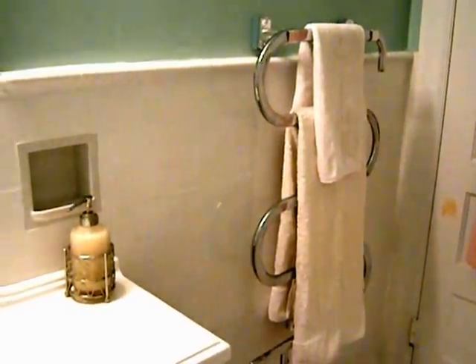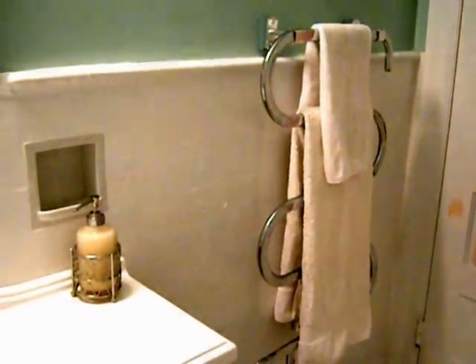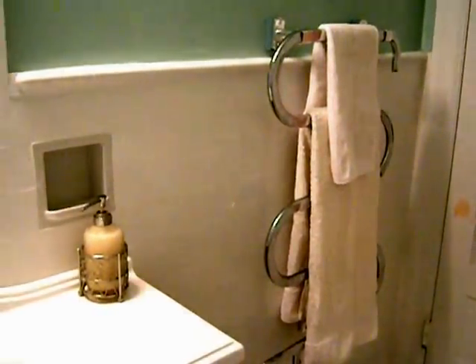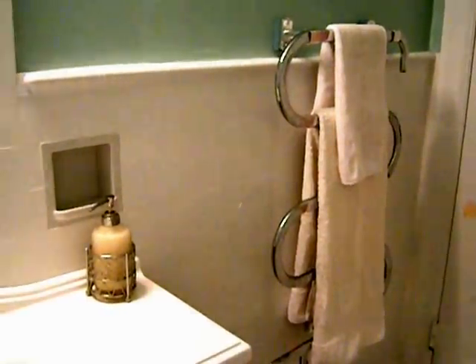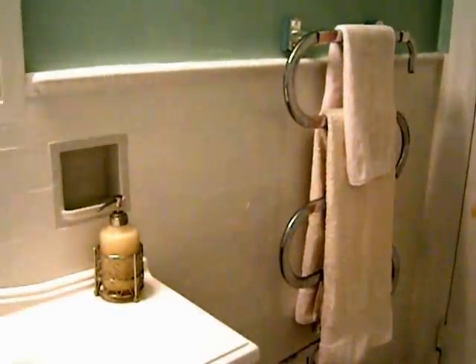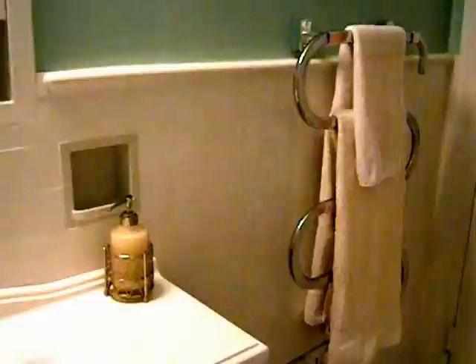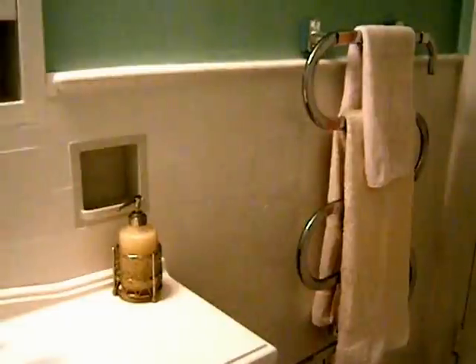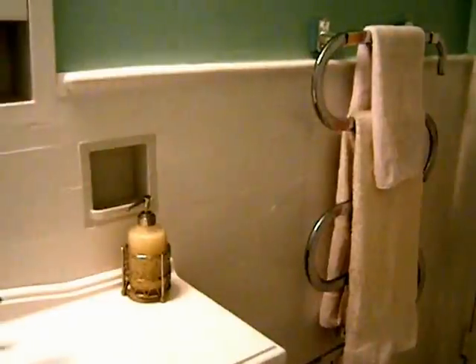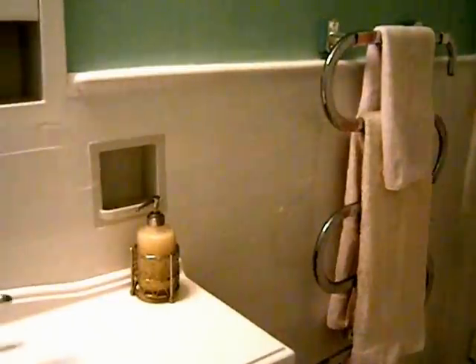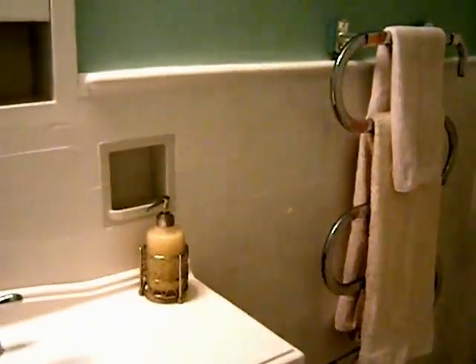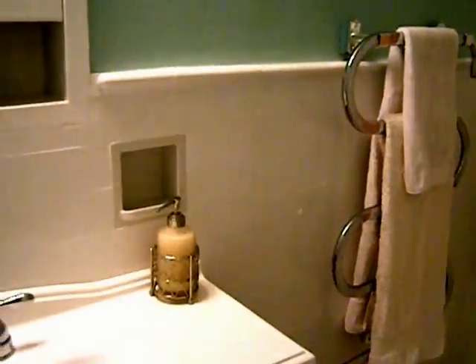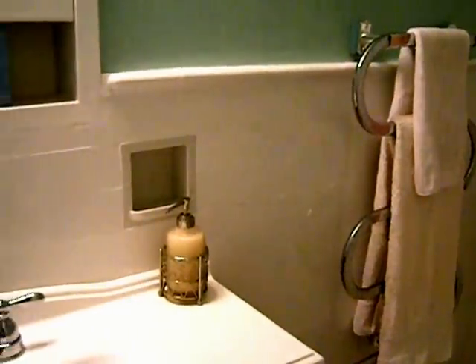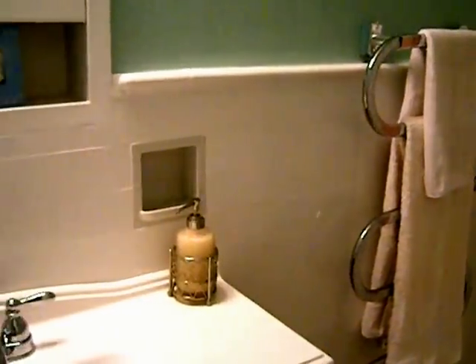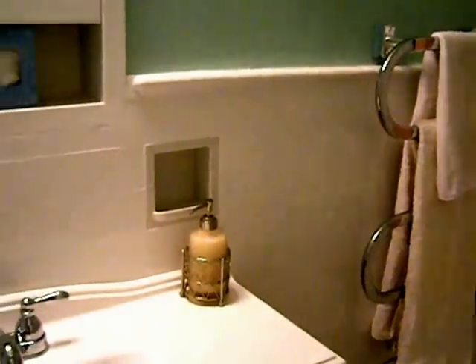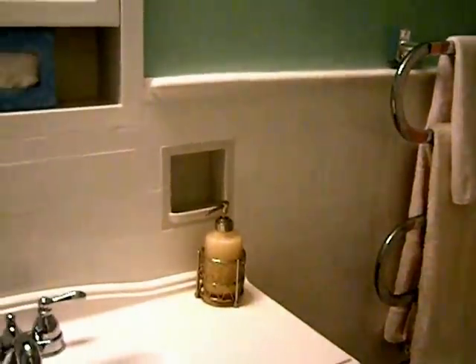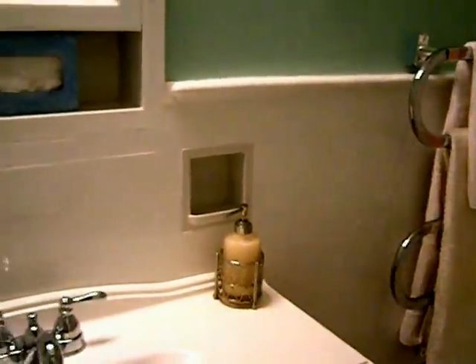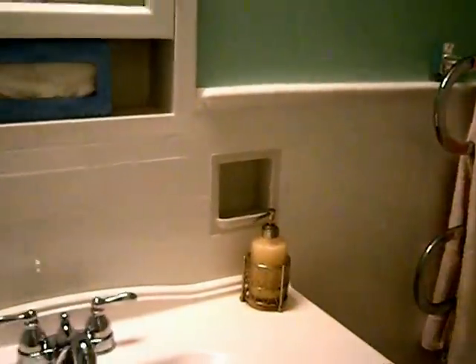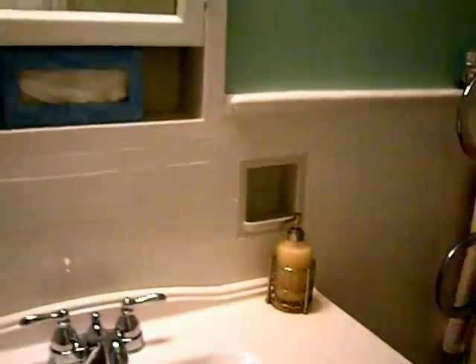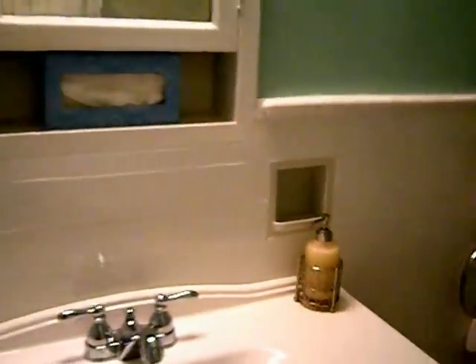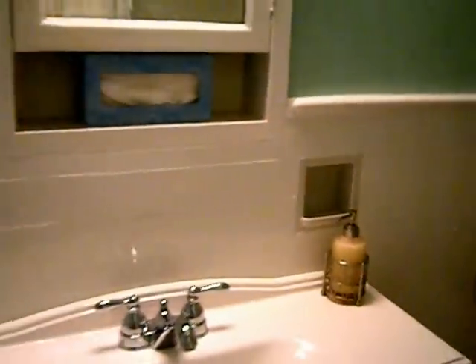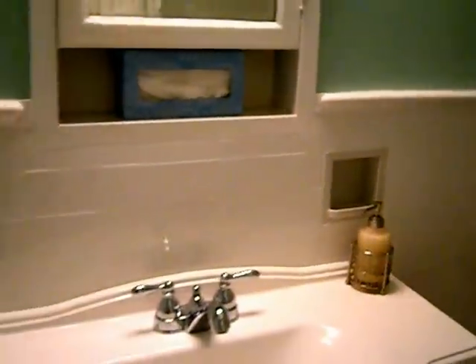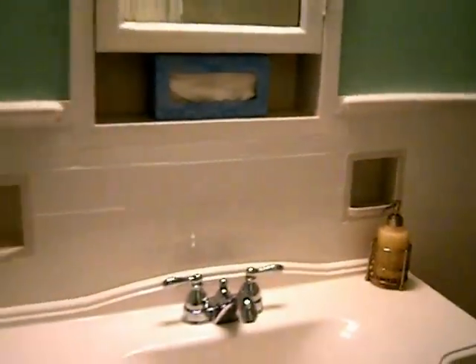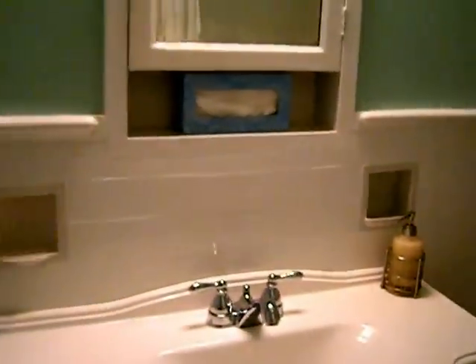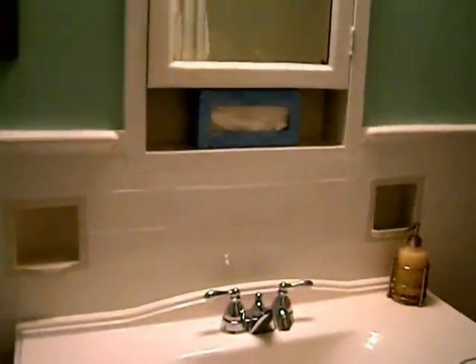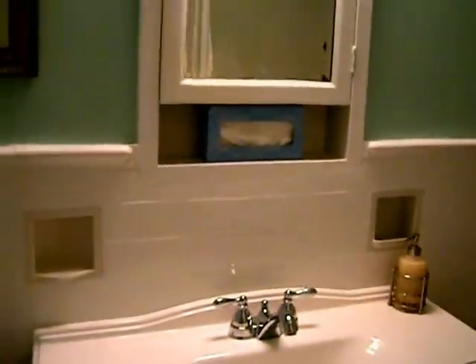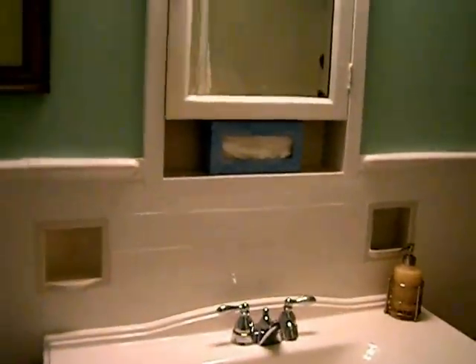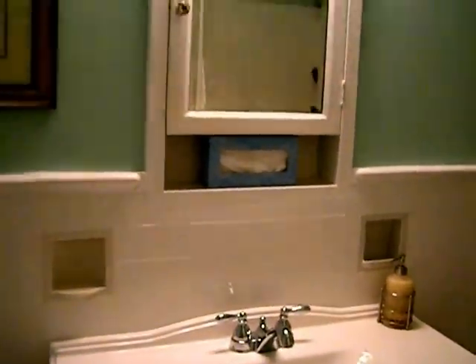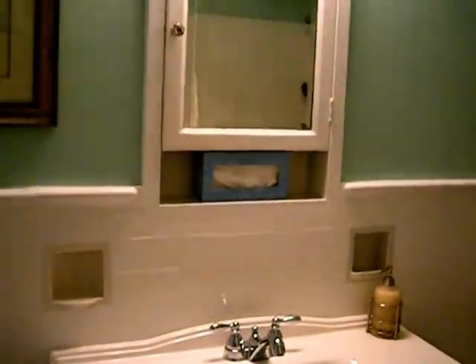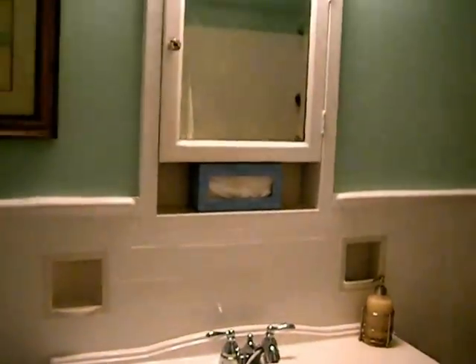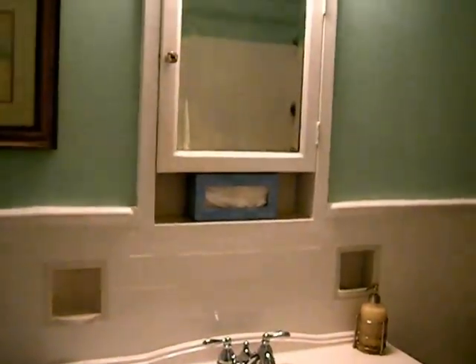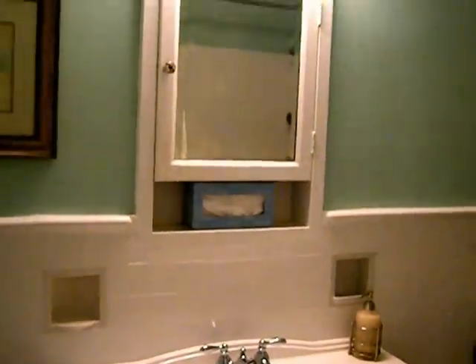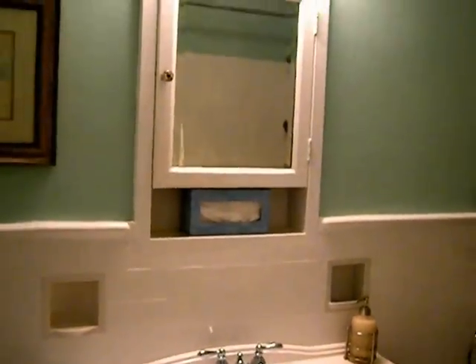I hope you like all of these ideas and can put one or two into your bathroom to make it the bathroom of your dreams.